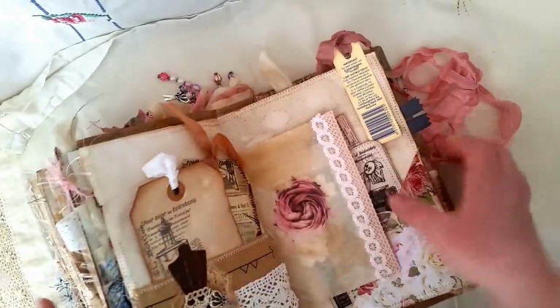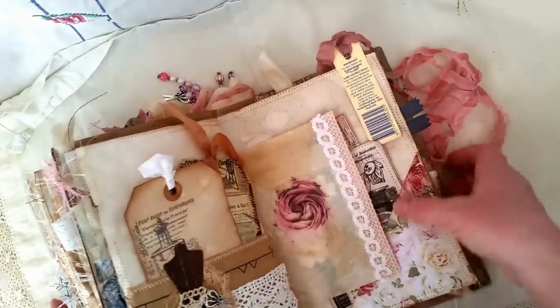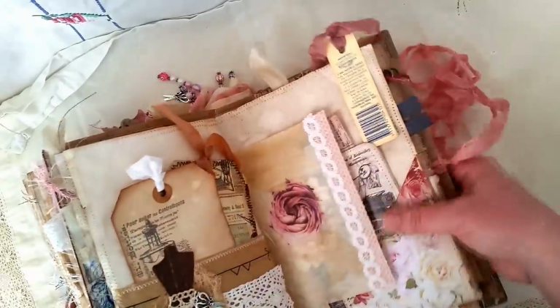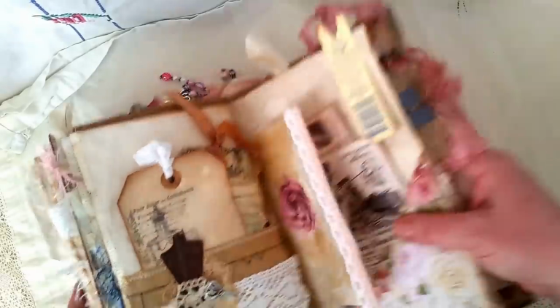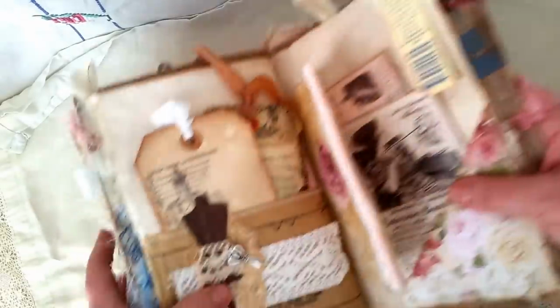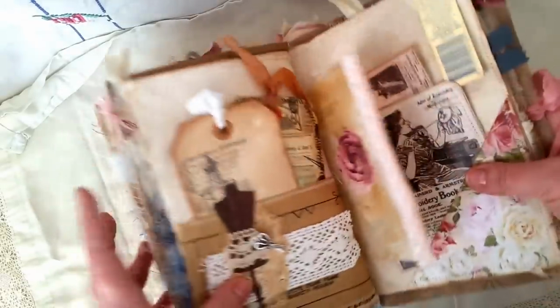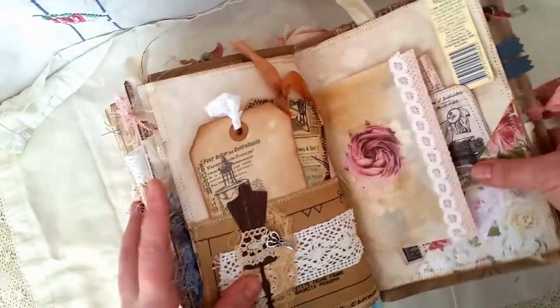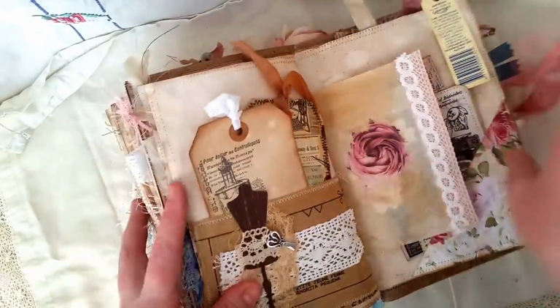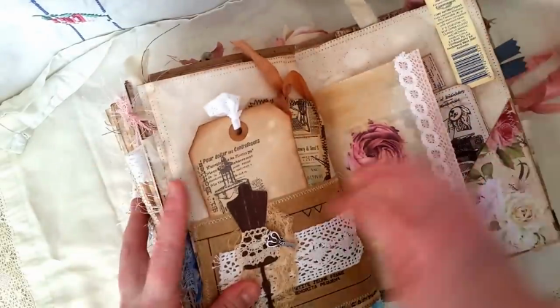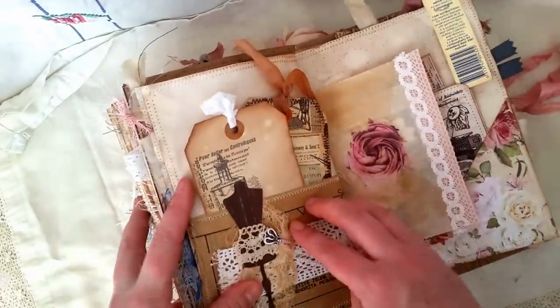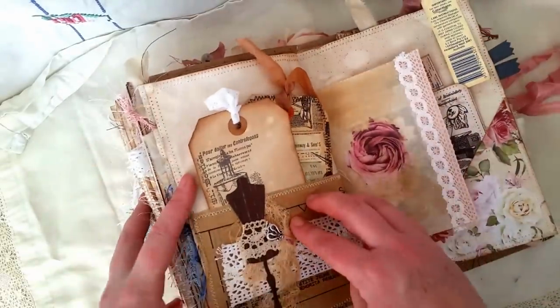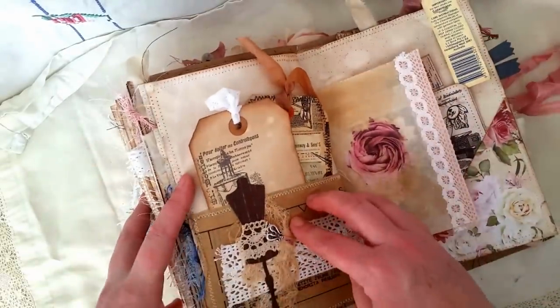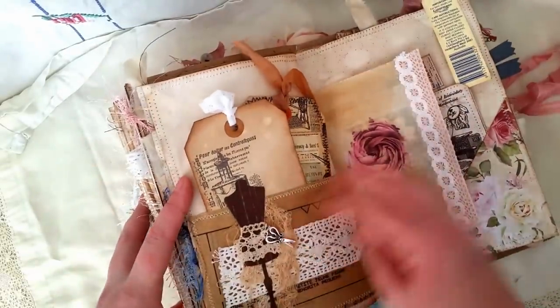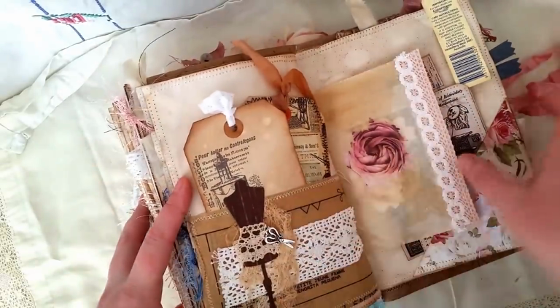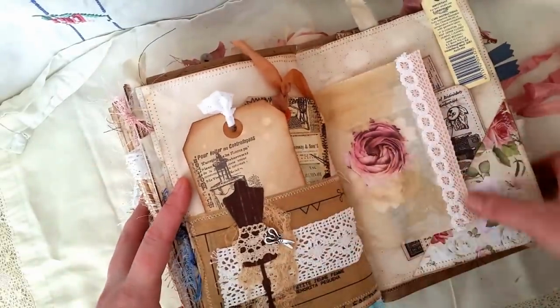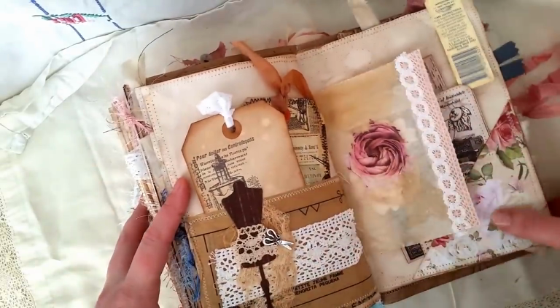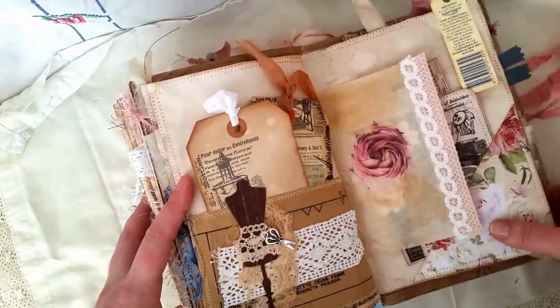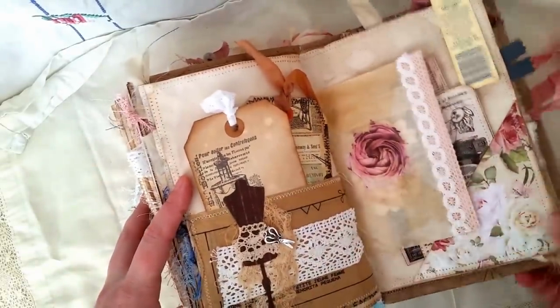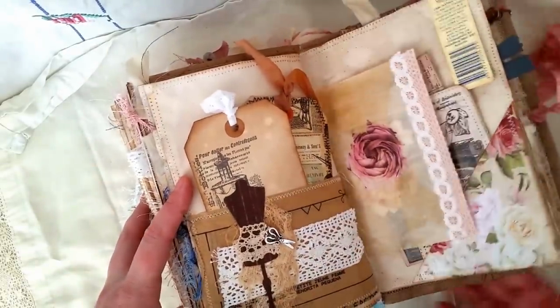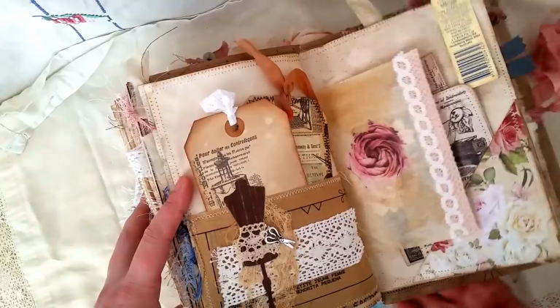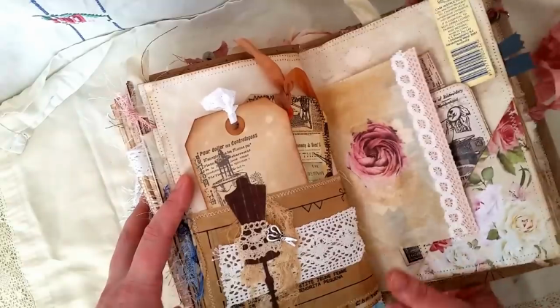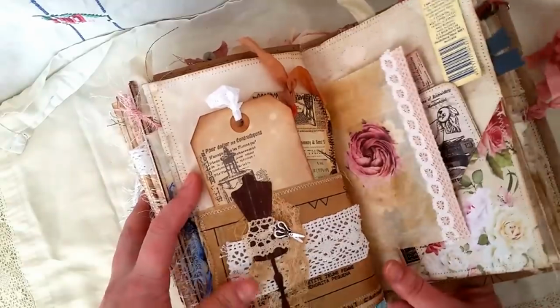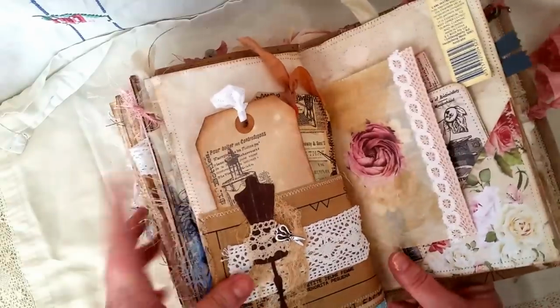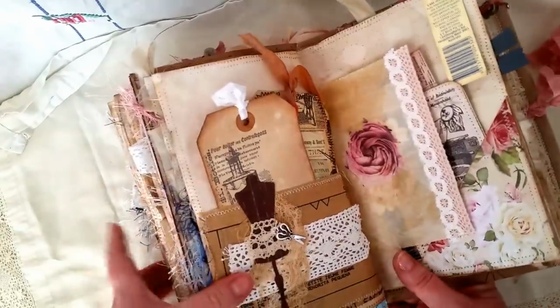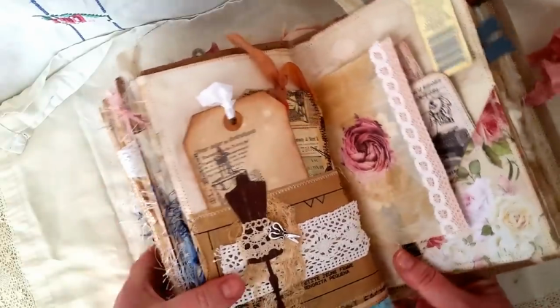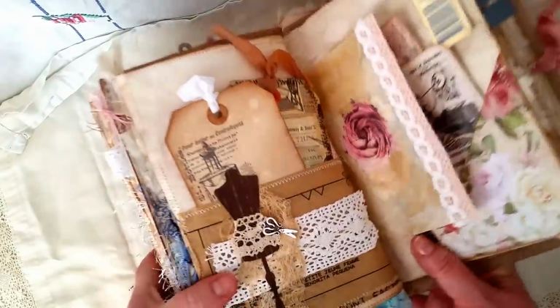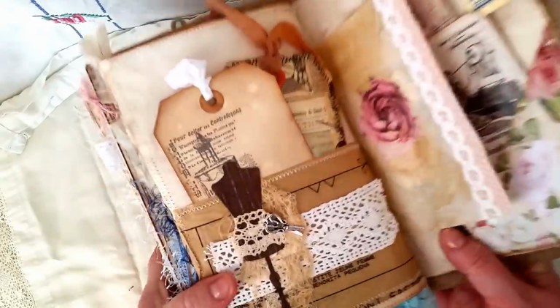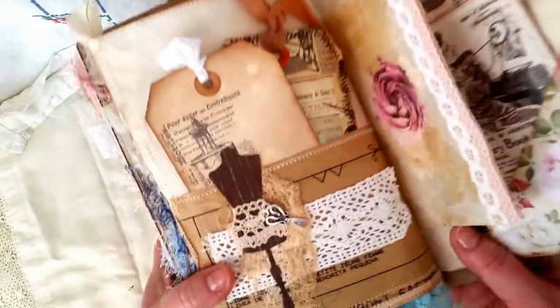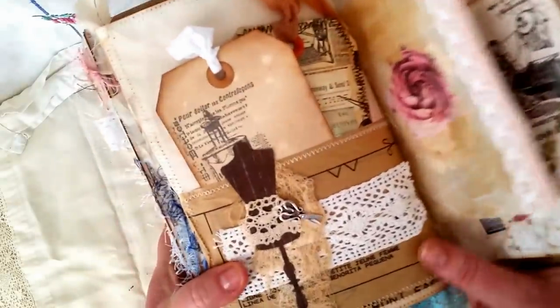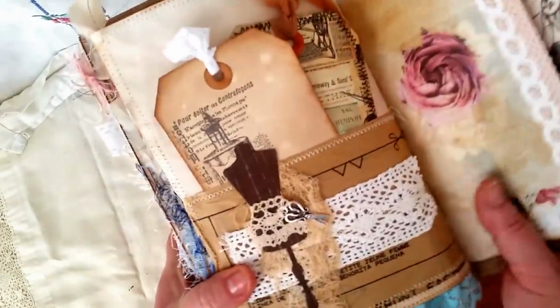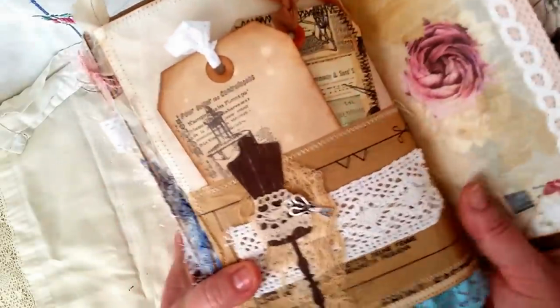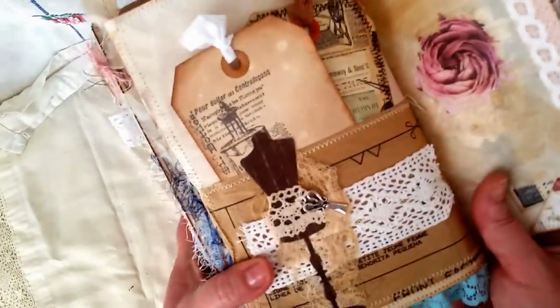This is from the paper line from Kaysercraft and a bit of the ephemera from Kaysercraft. We have another pocket here from the sewing pattern — also from the Kaysercraft paper line.